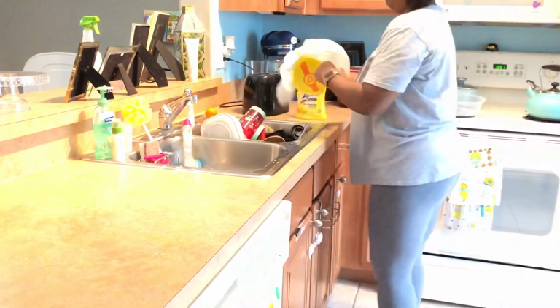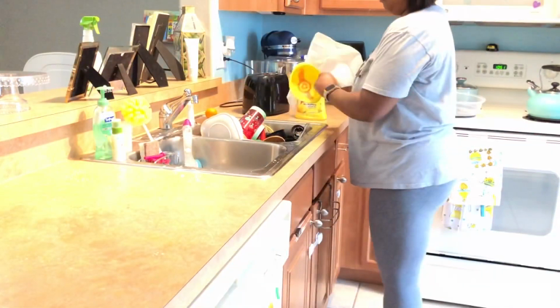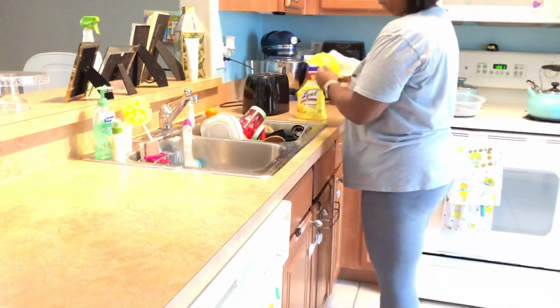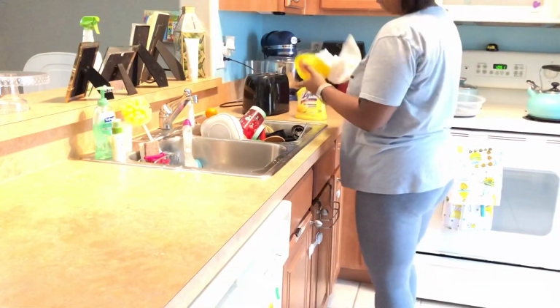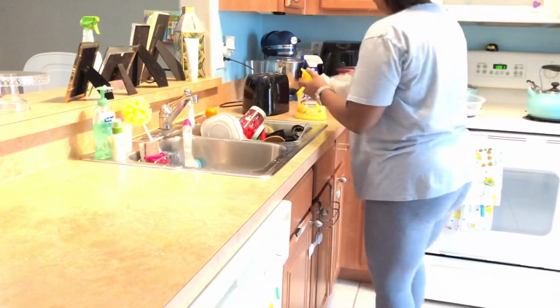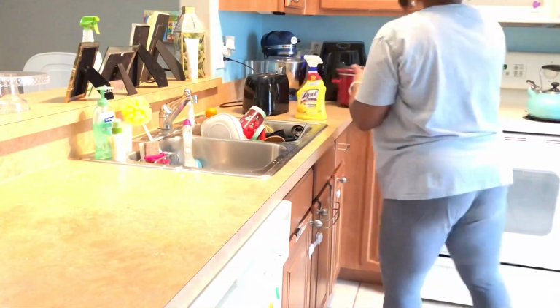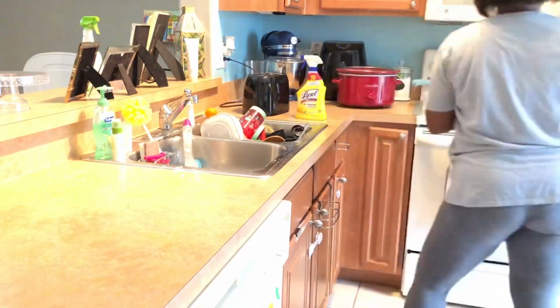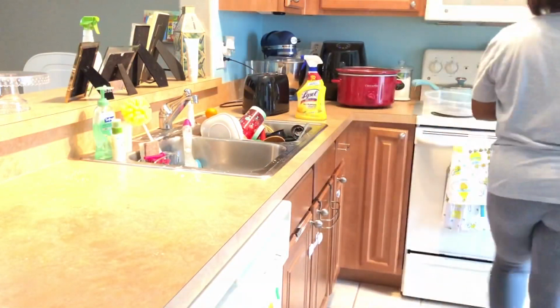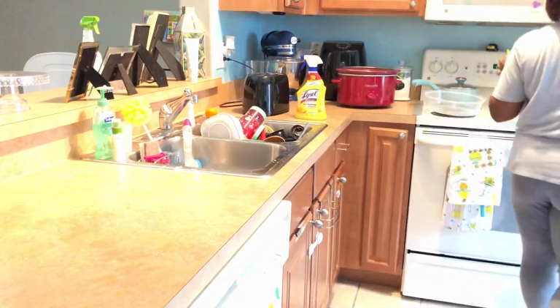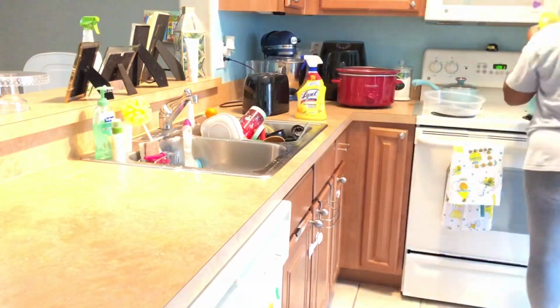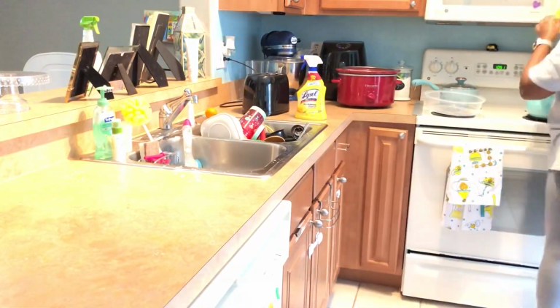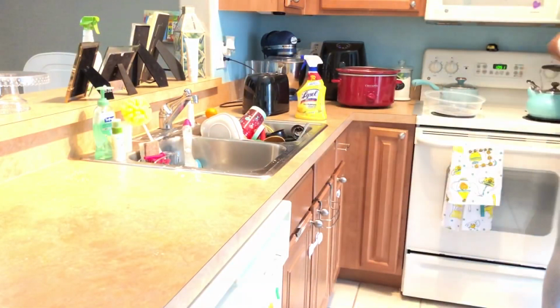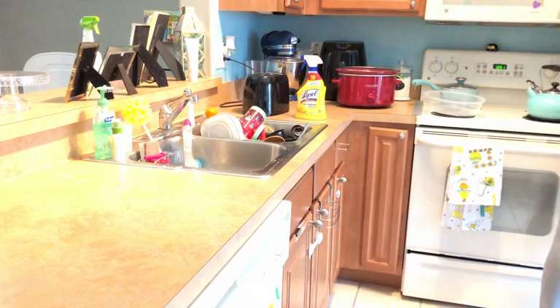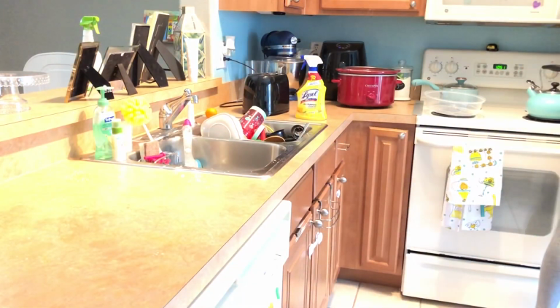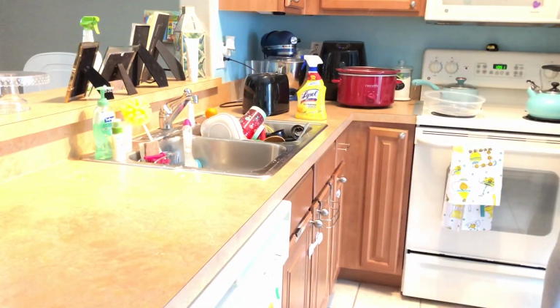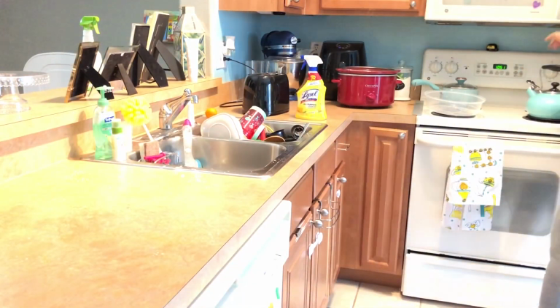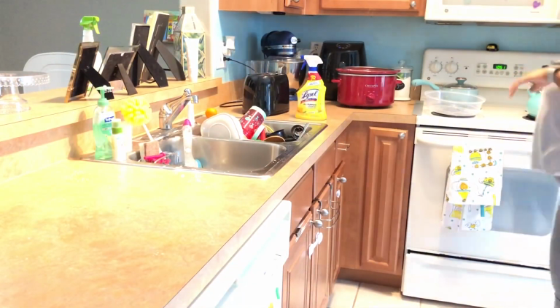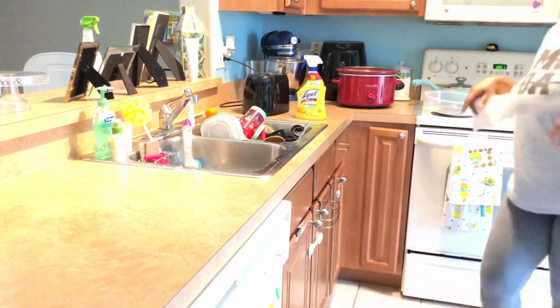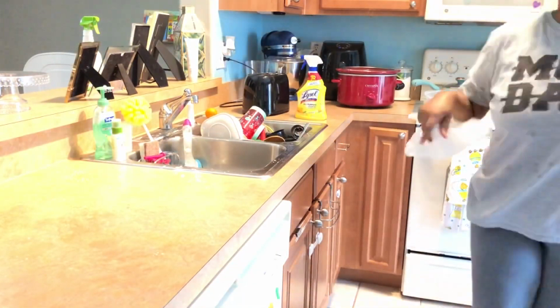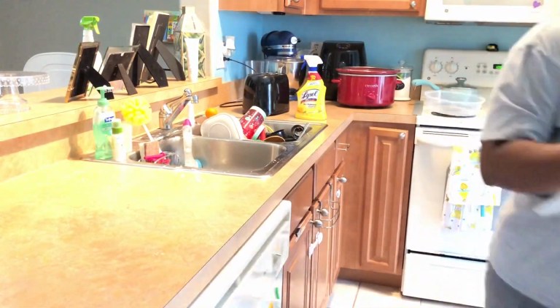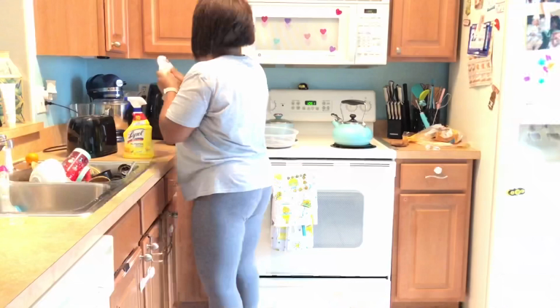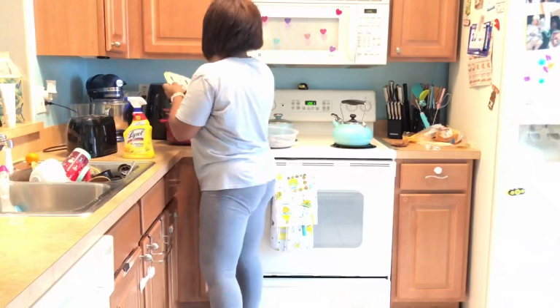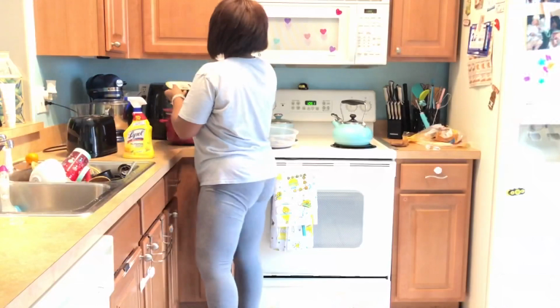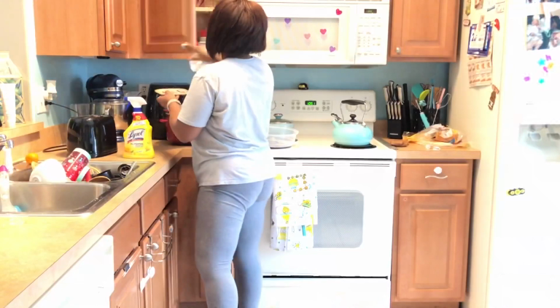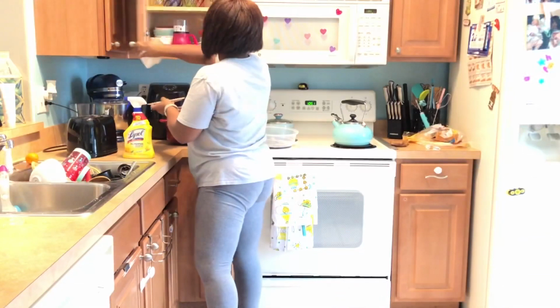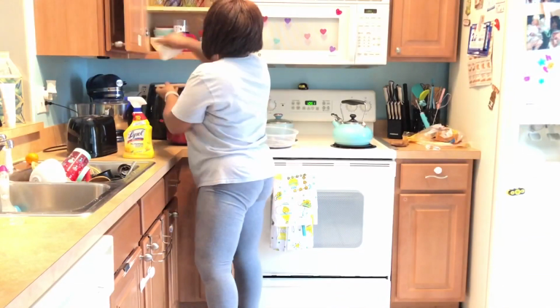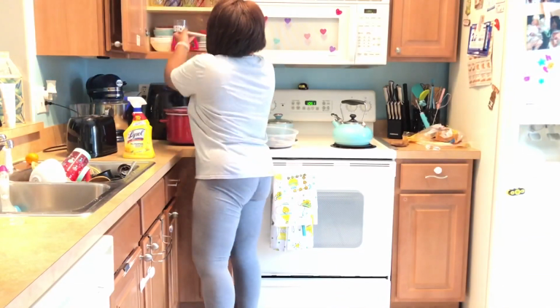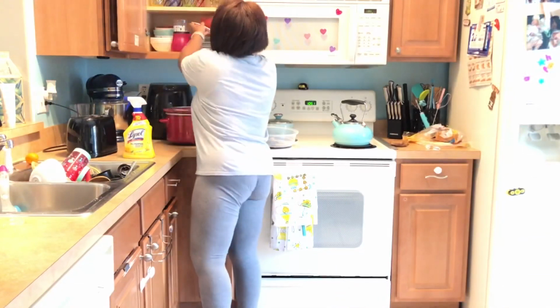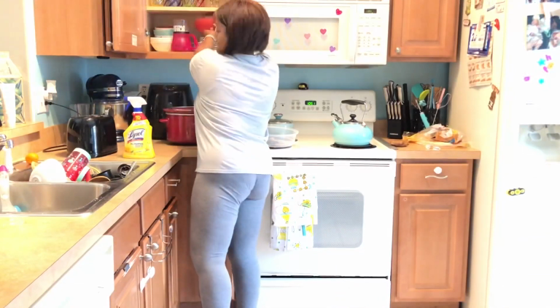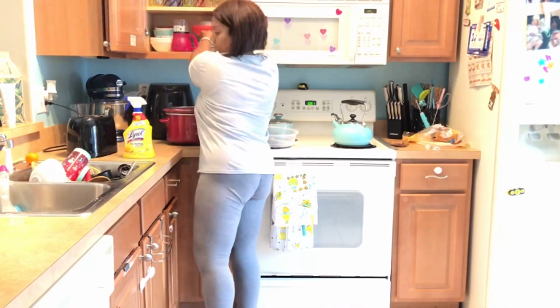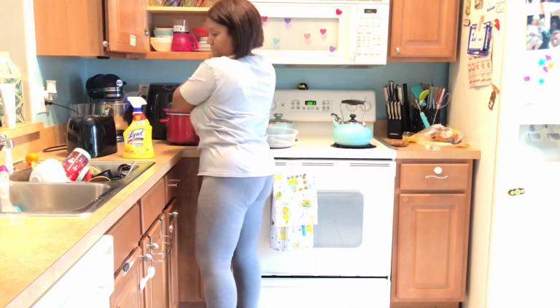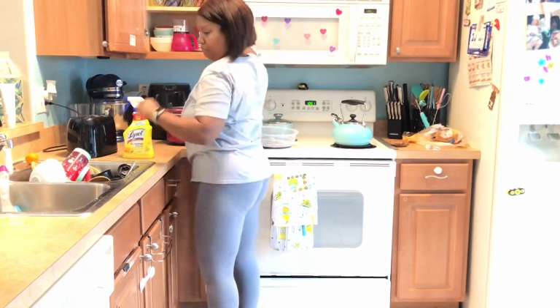I'm drying all the dishes and putting everything where it goes before I move on to wiping down the counters.